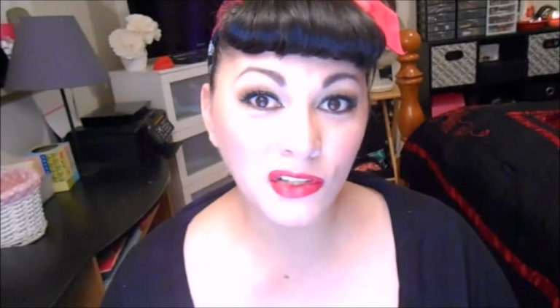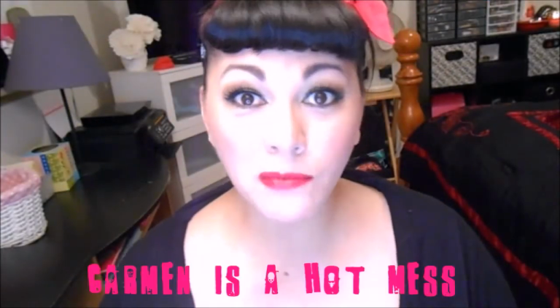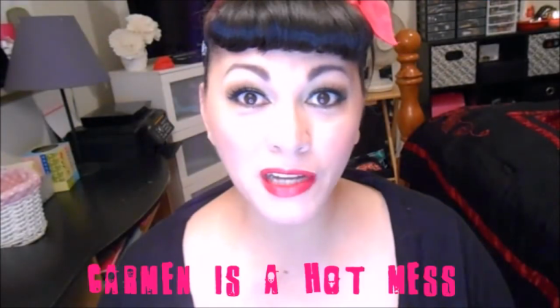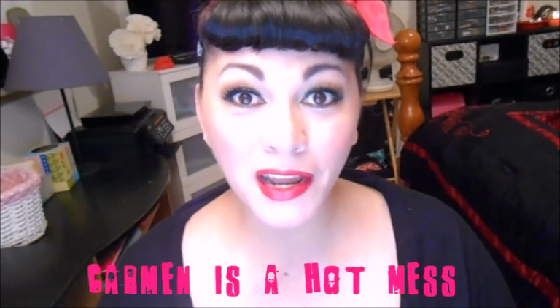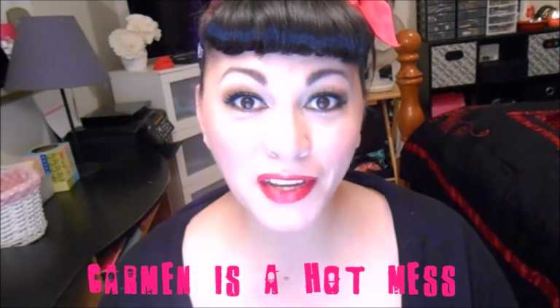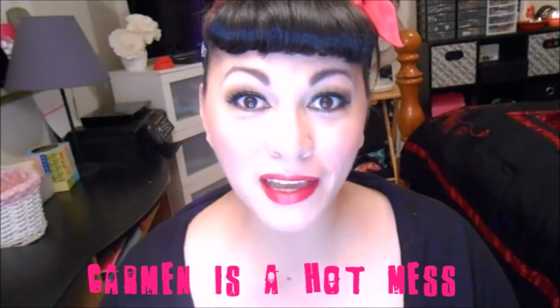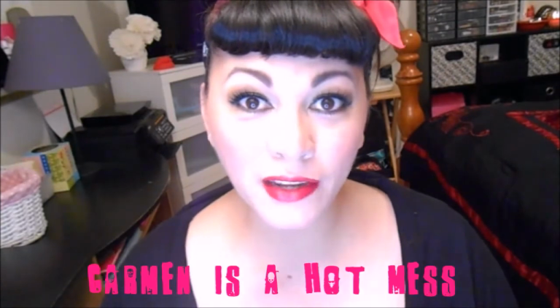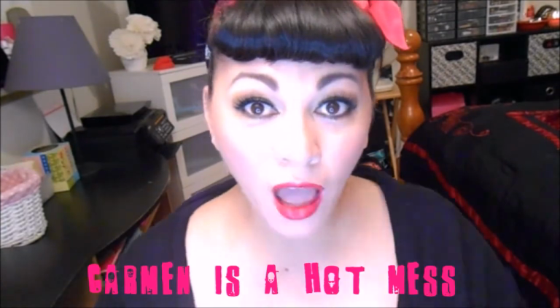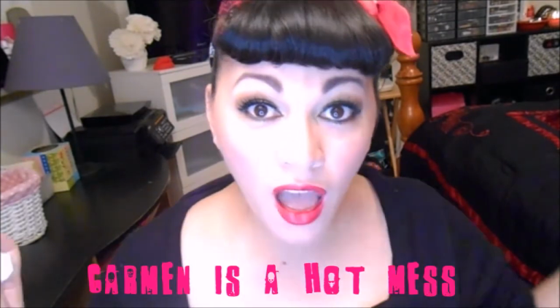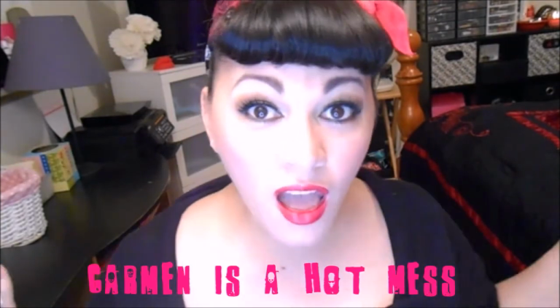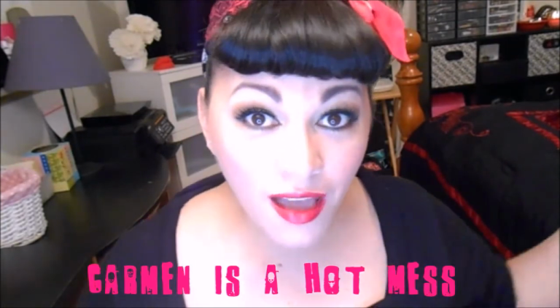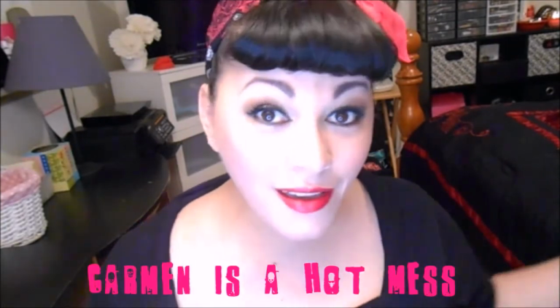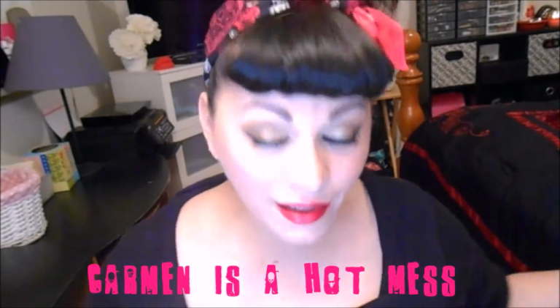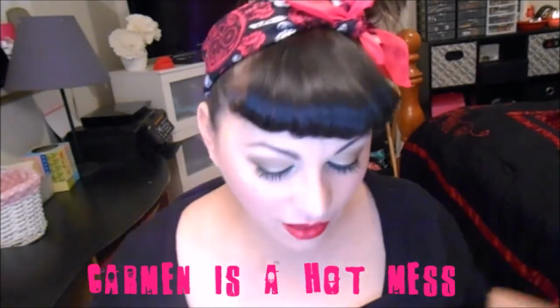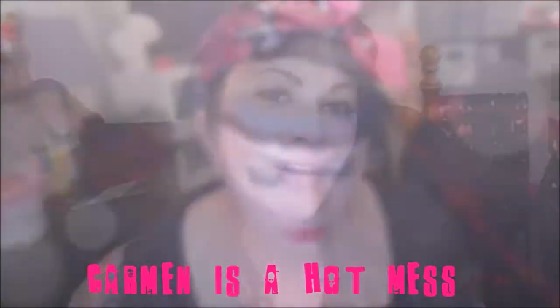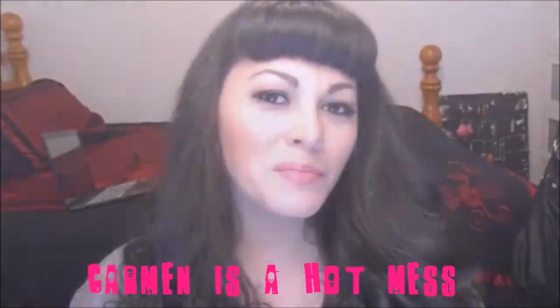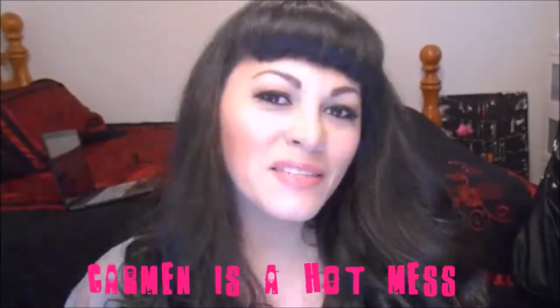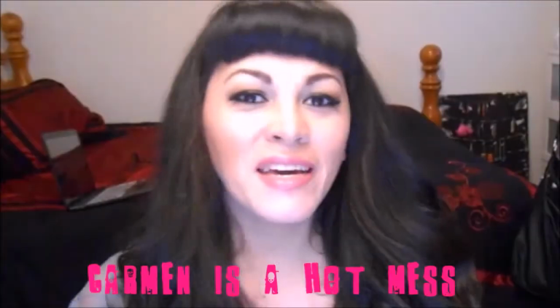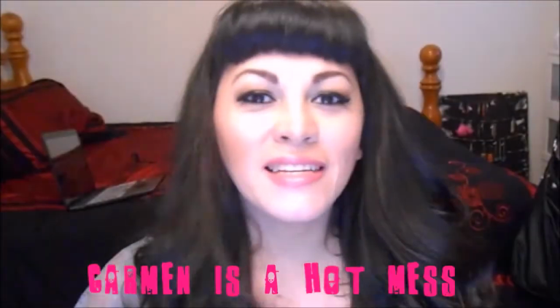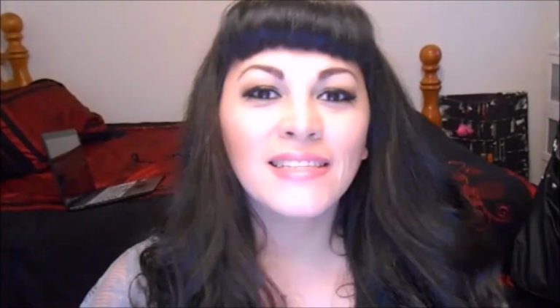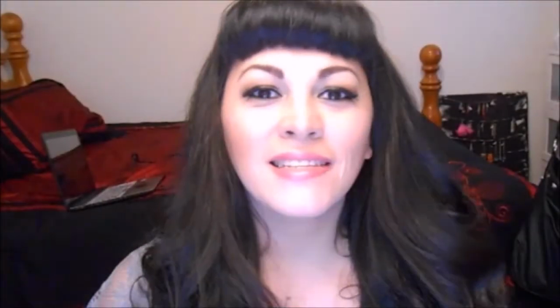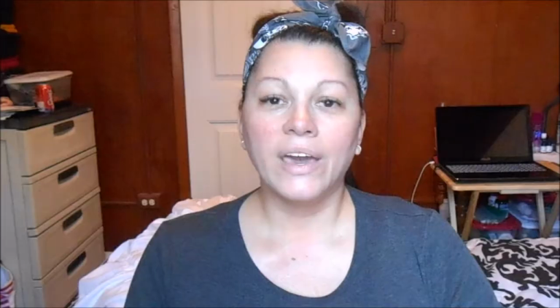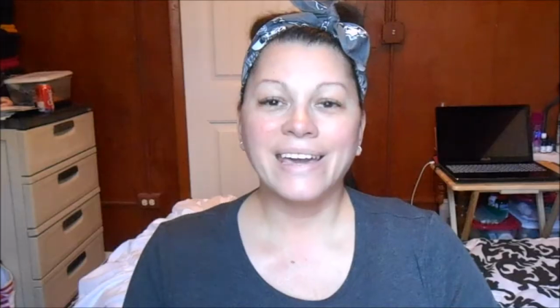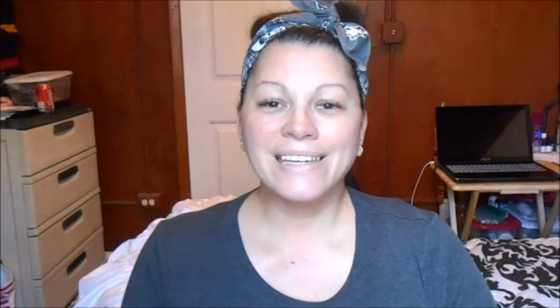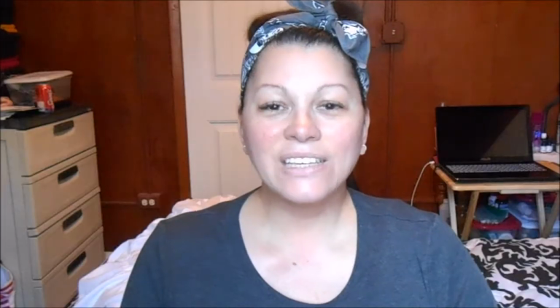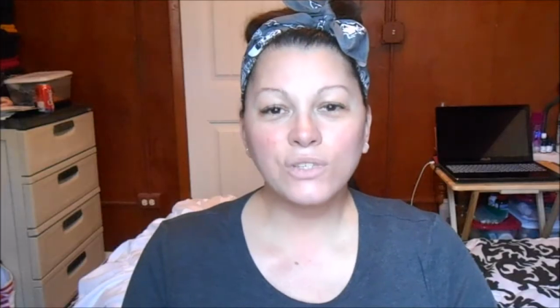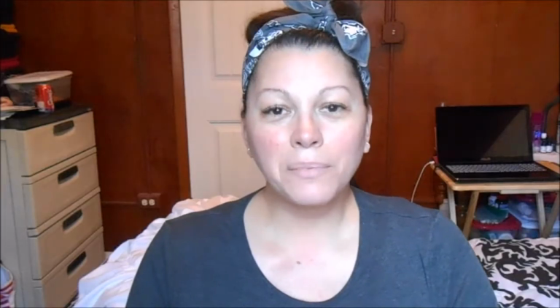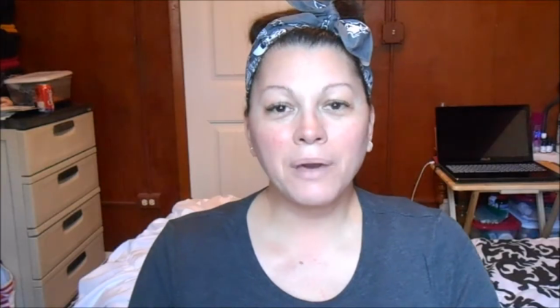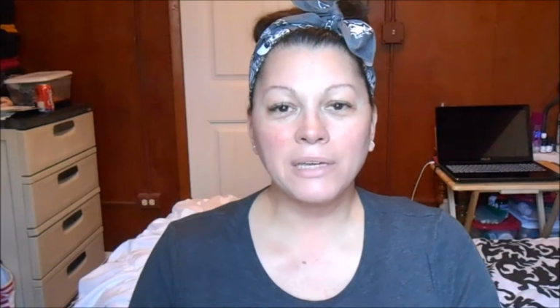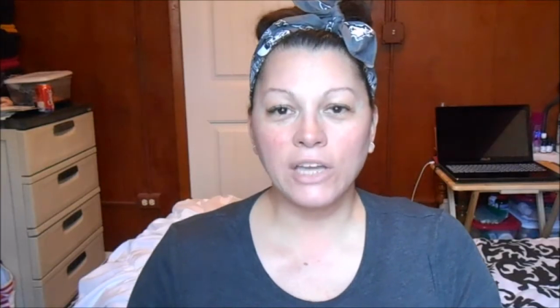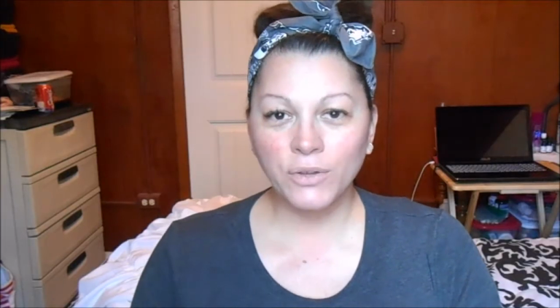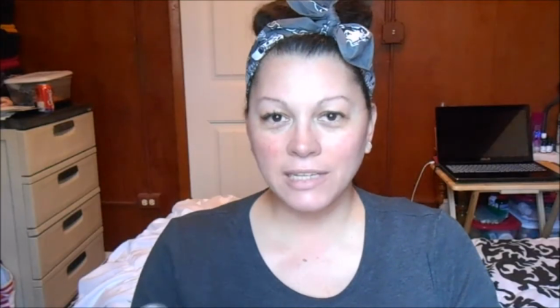Camera cut out again. Hey, hot miss fans. Hey guys, thanks for stopping by my channel today.